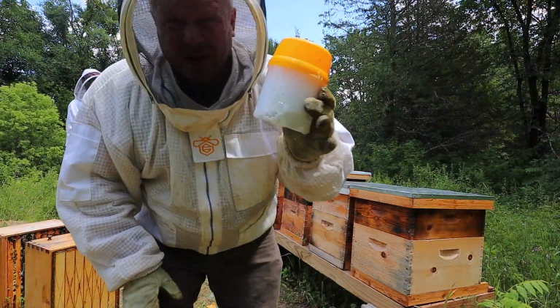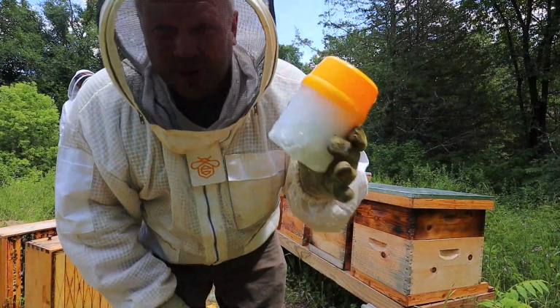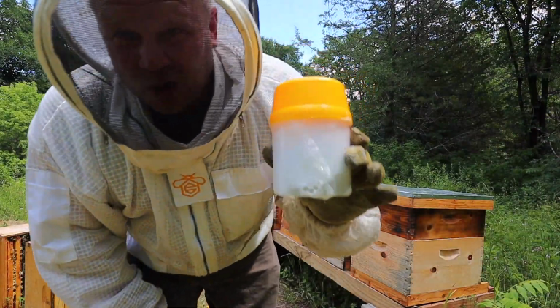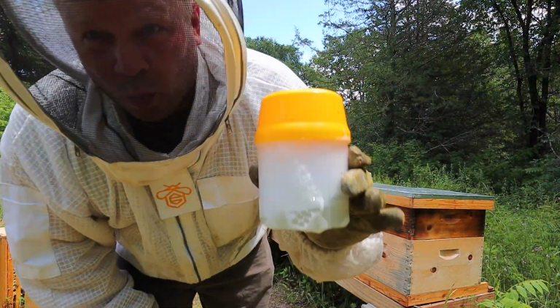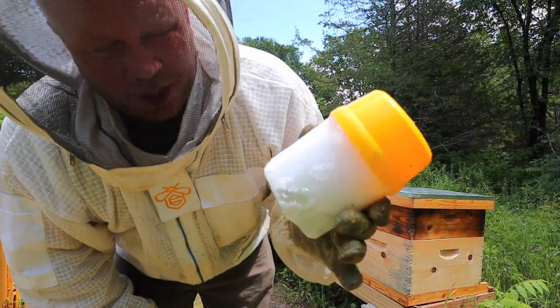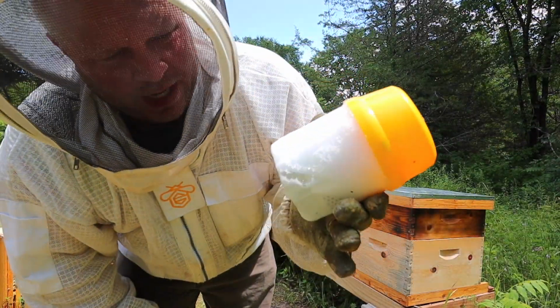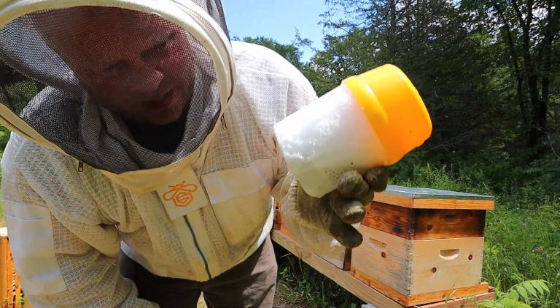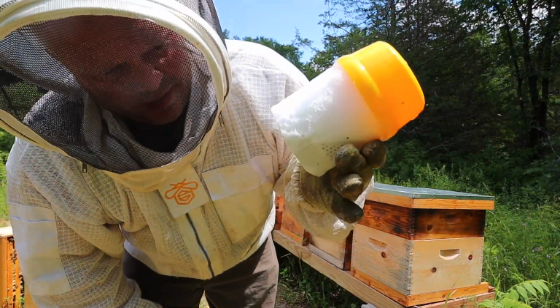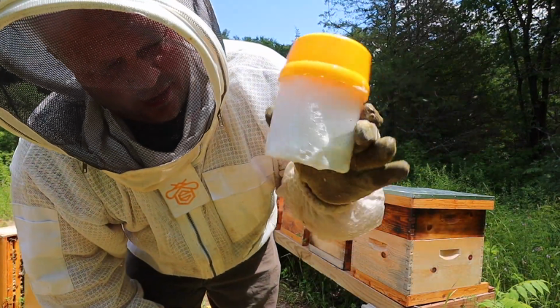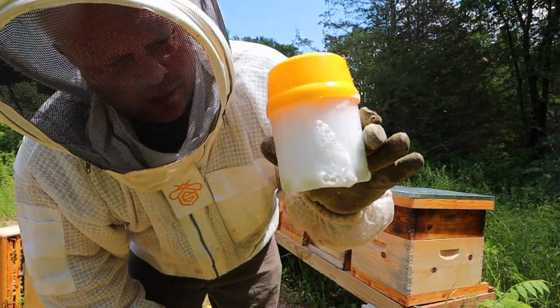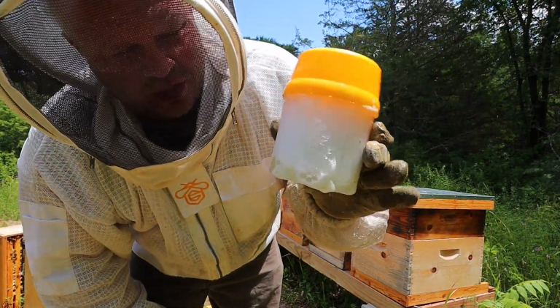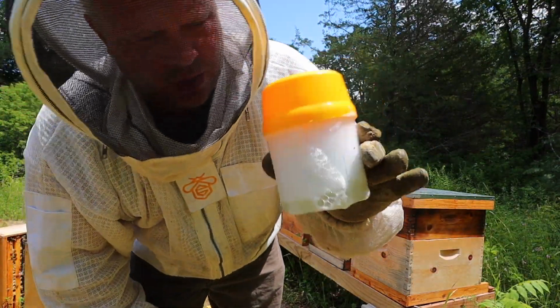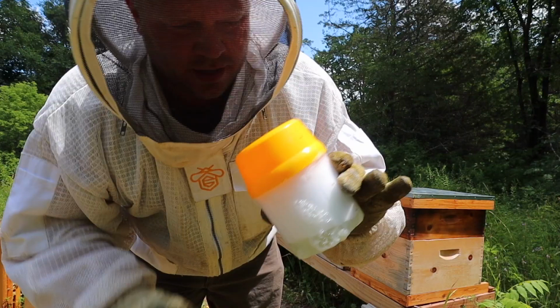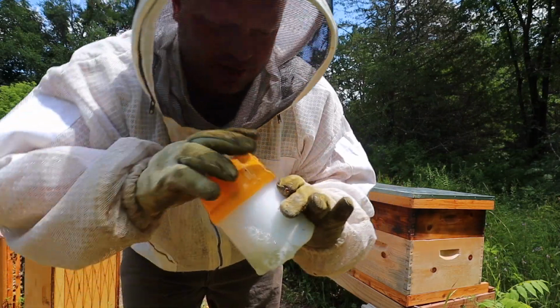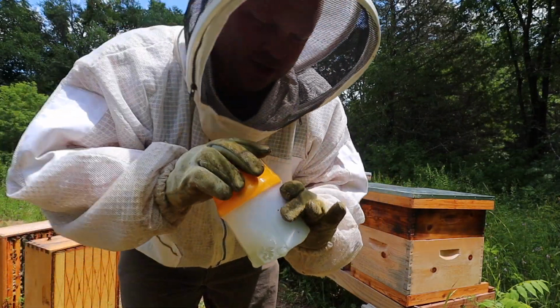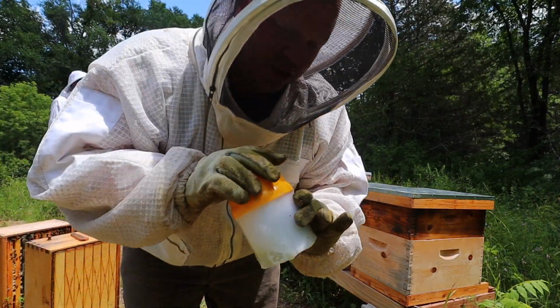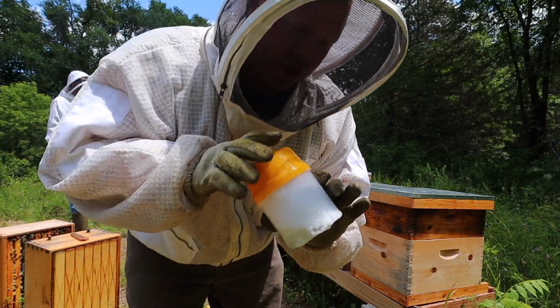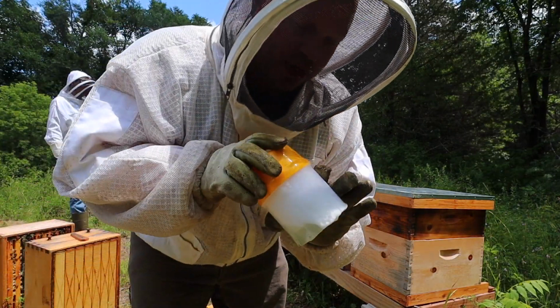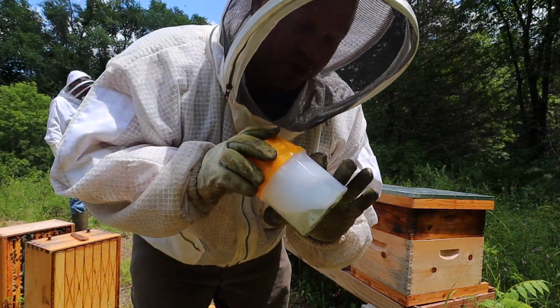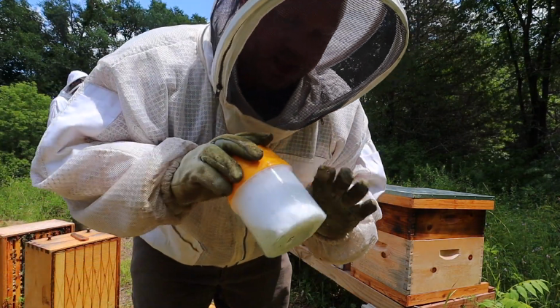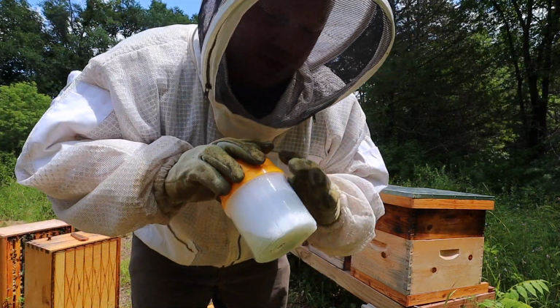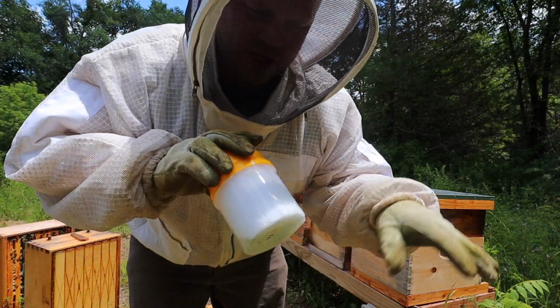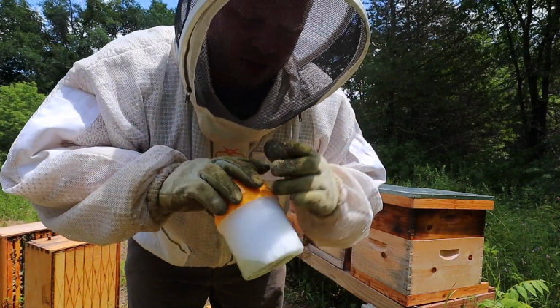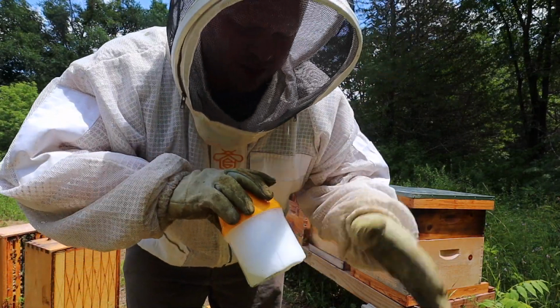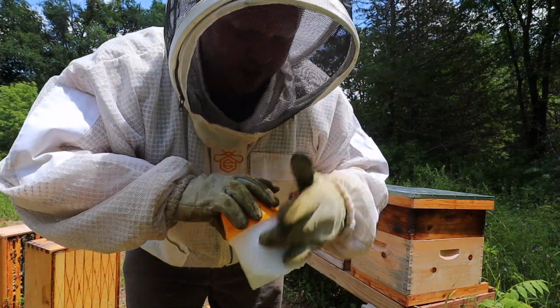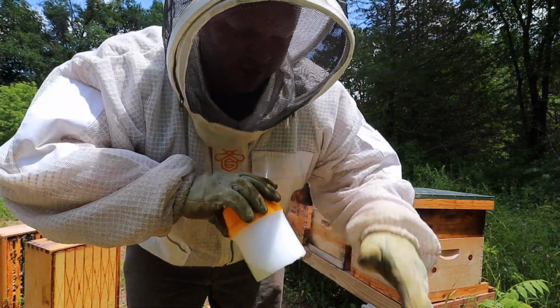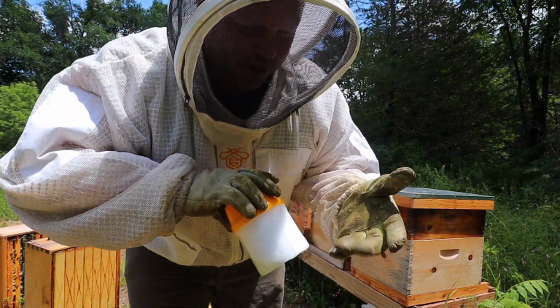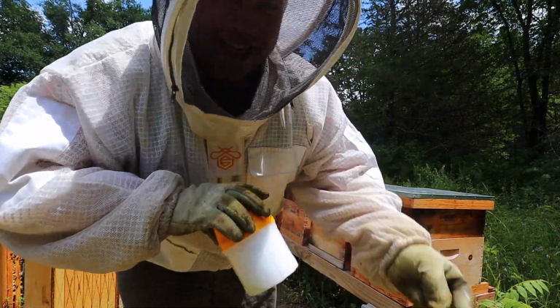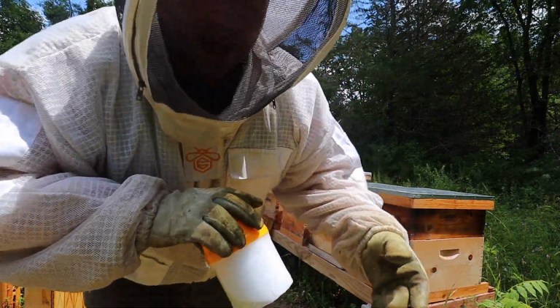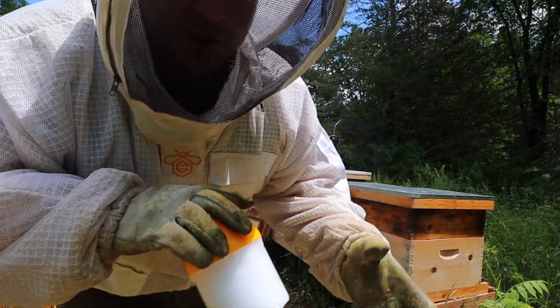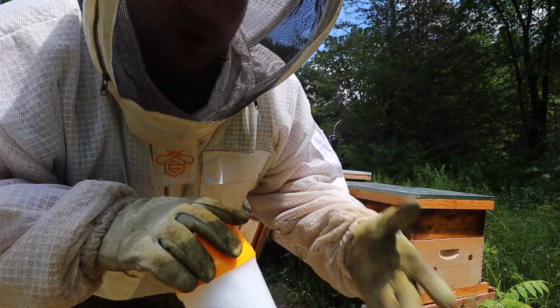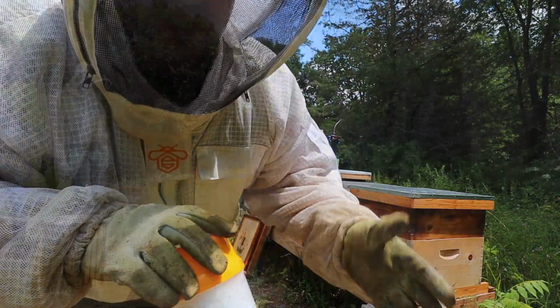We found one mite, which is really good. So what I'm going to do is treat it anyway, so we stay on top for the winter bees.